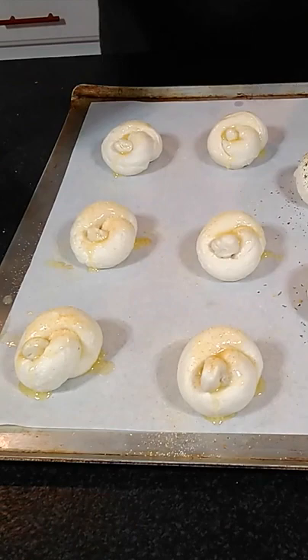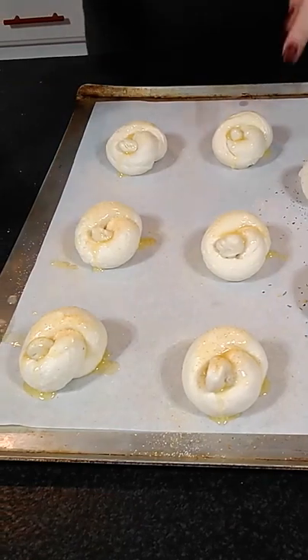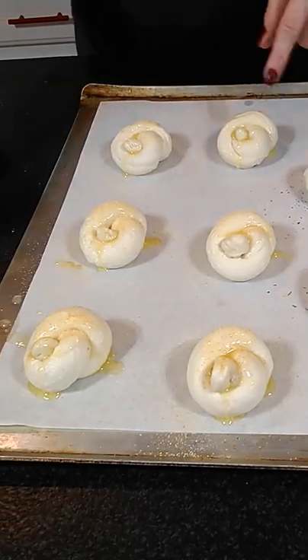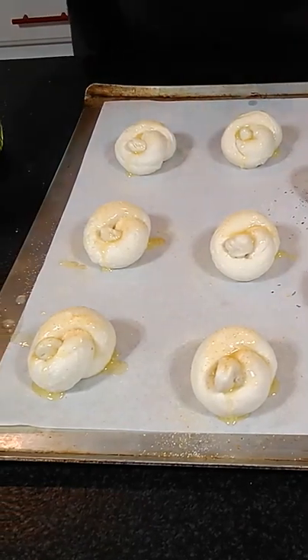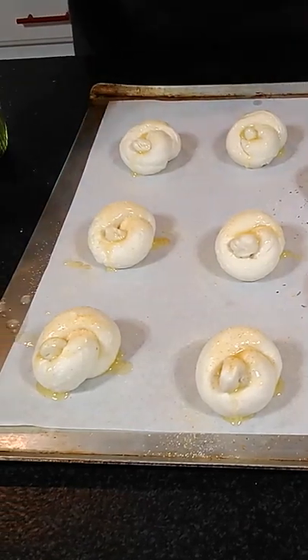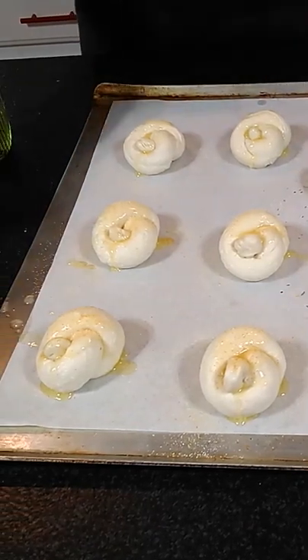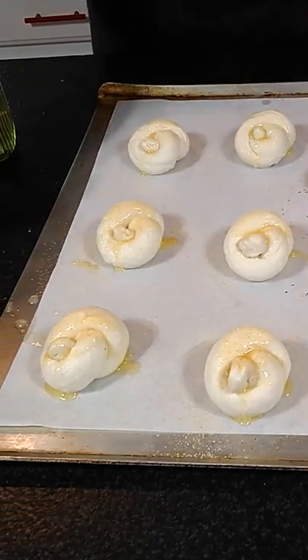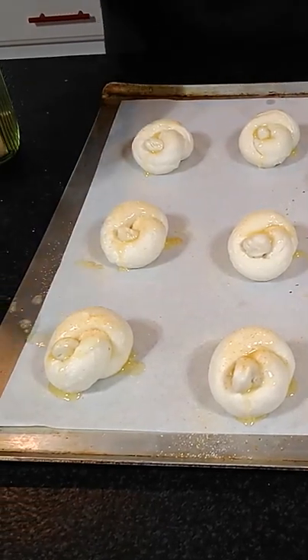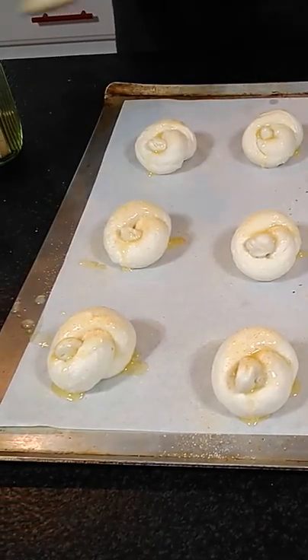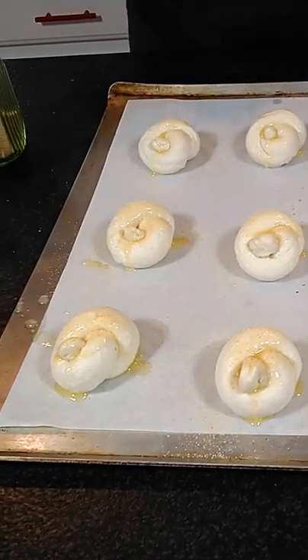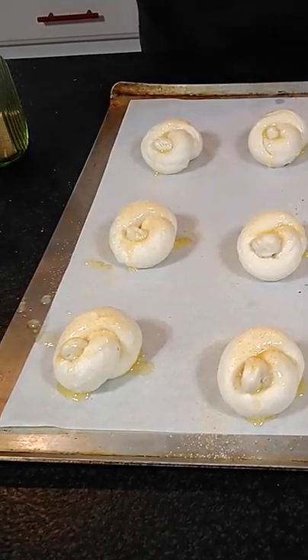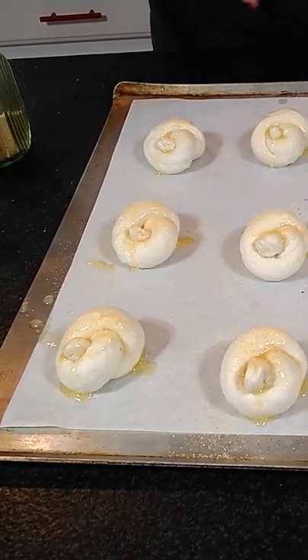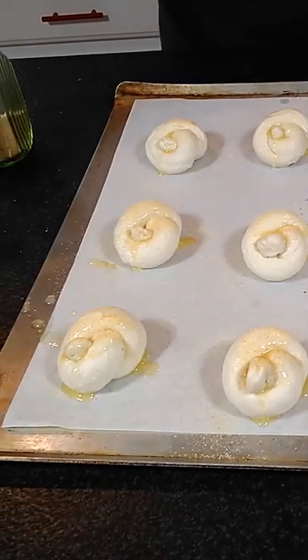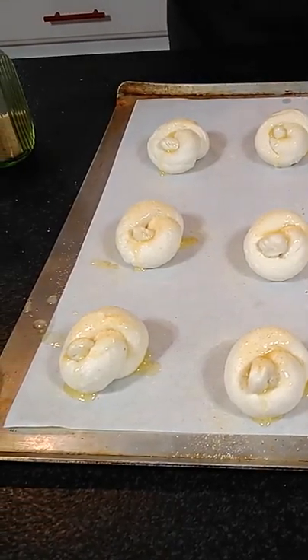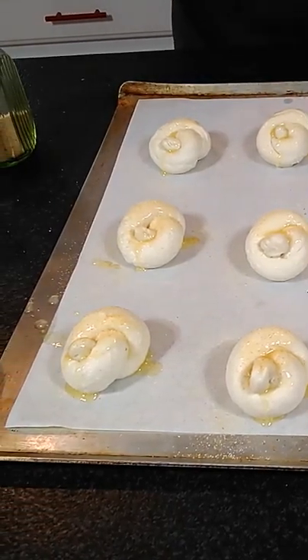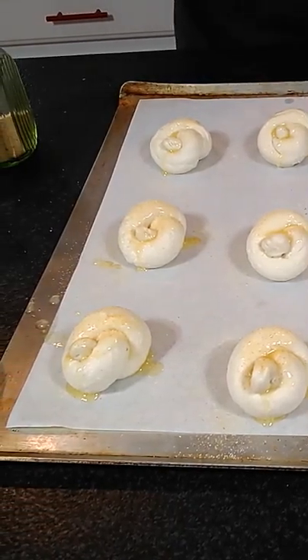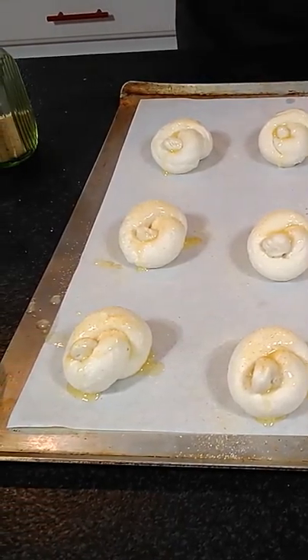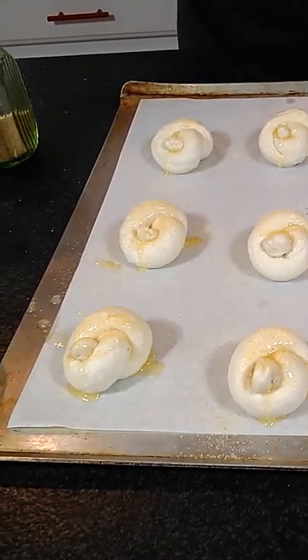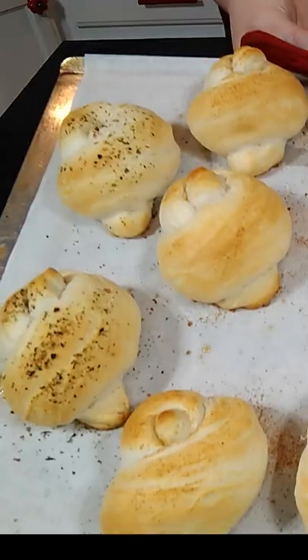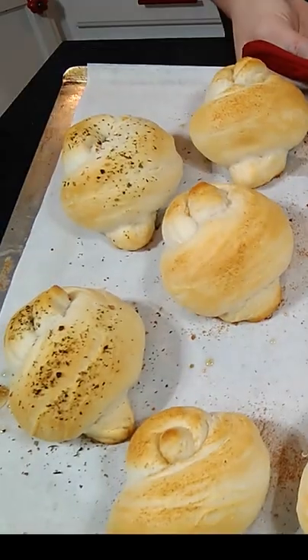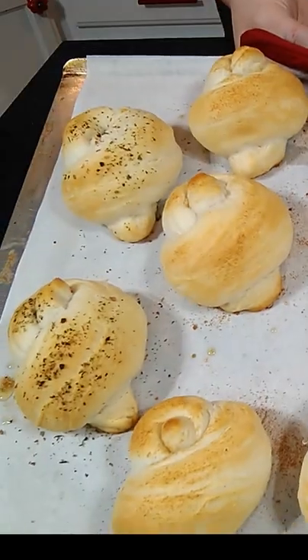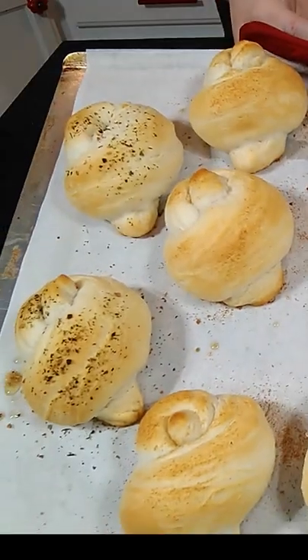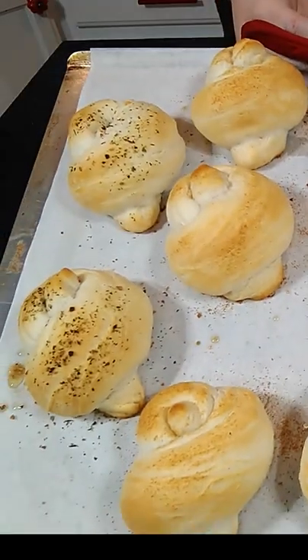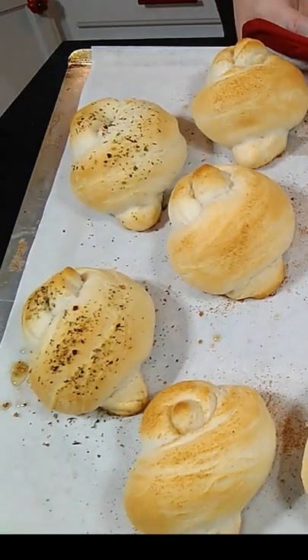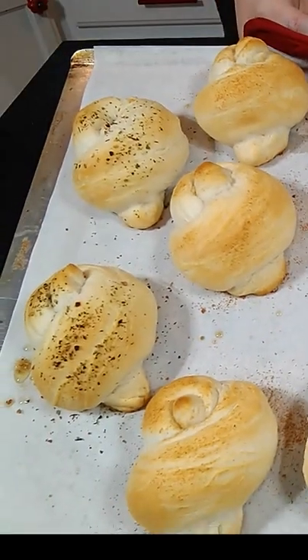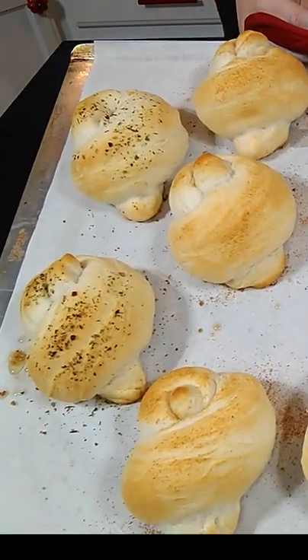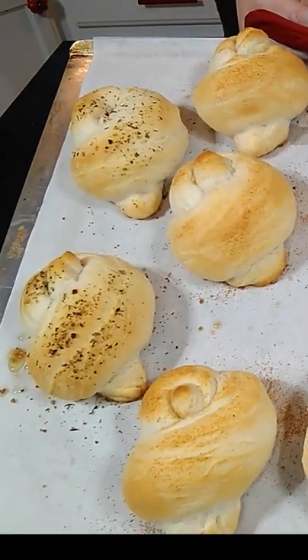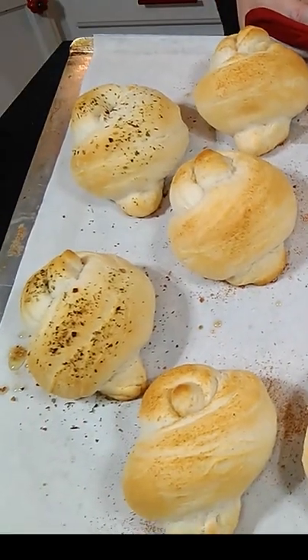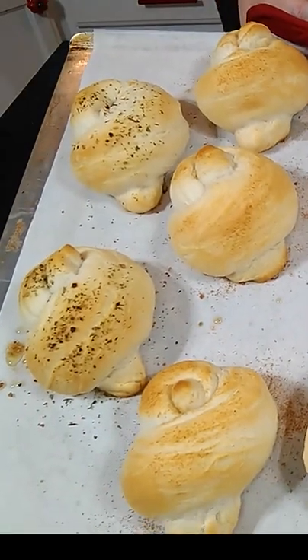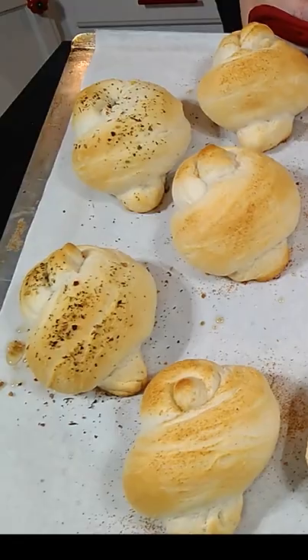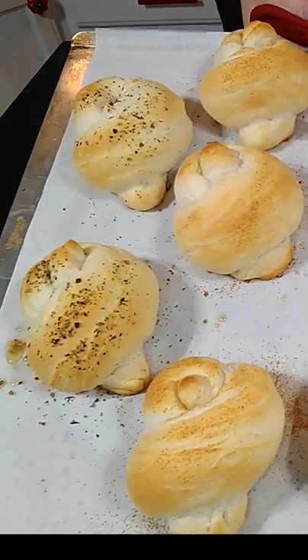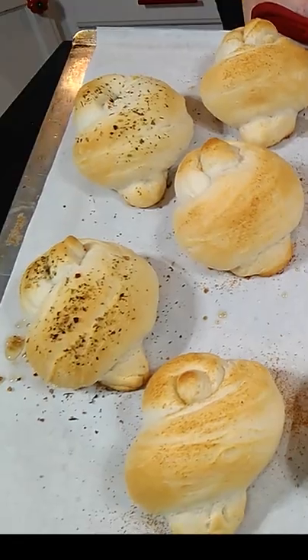You're just gonna put these in the oven to bake at 350 degrees. Here we have our luscious garlic knots.